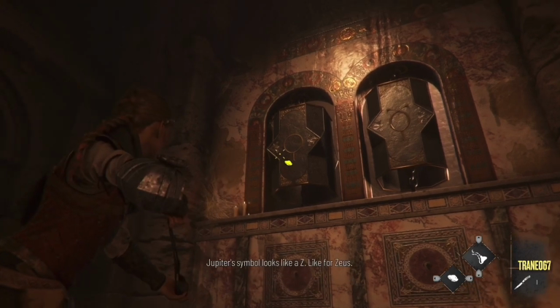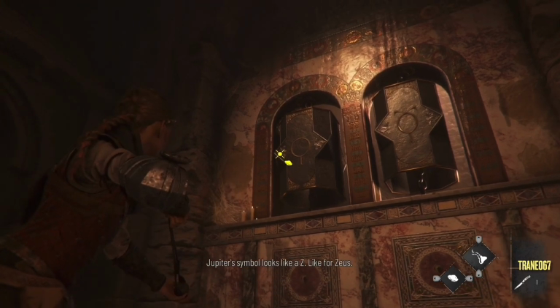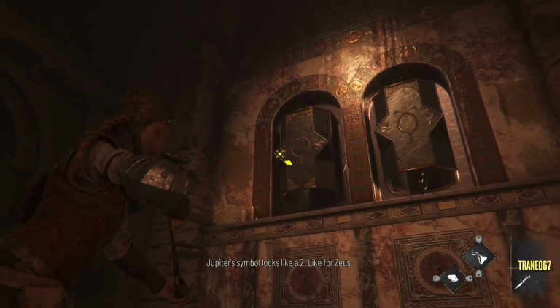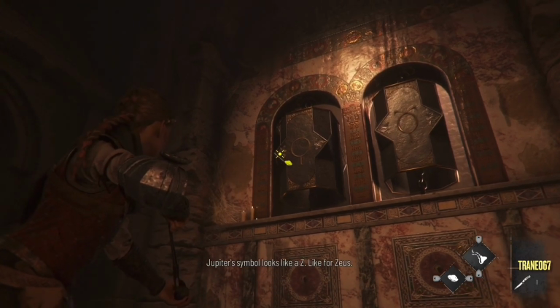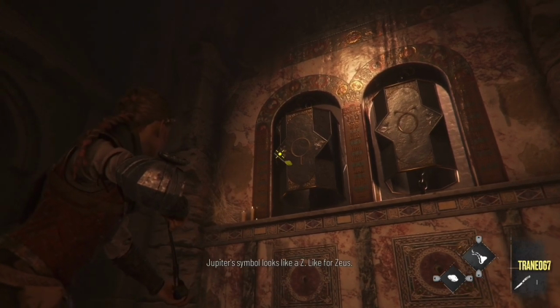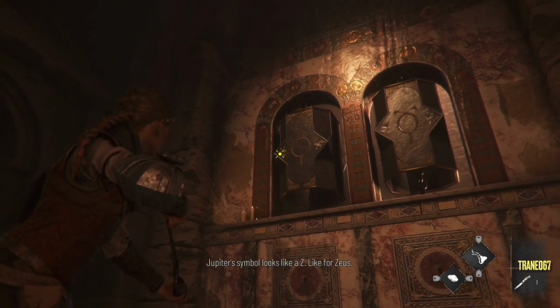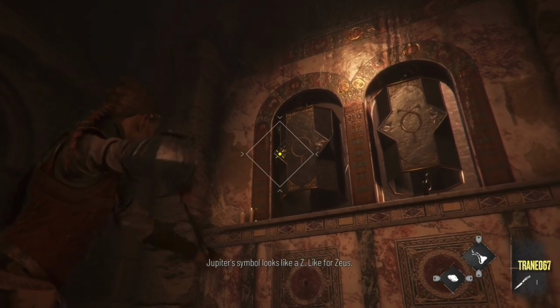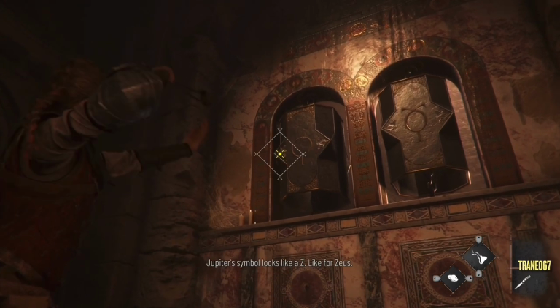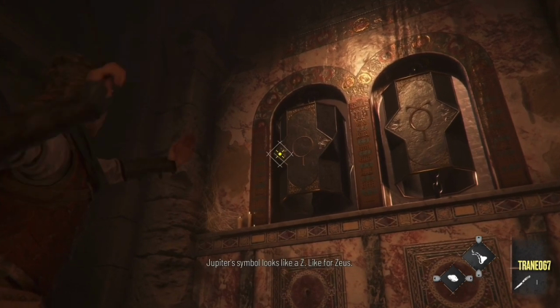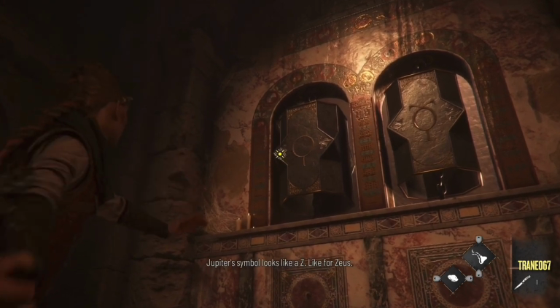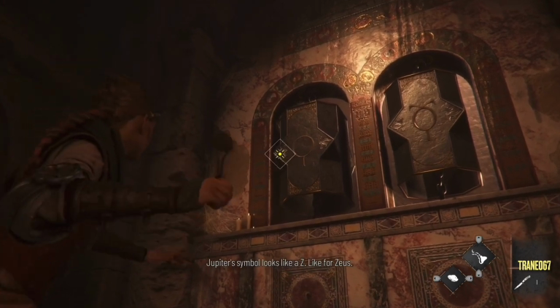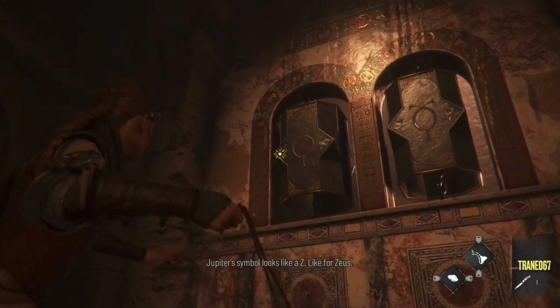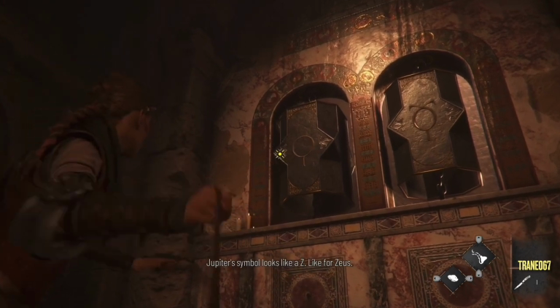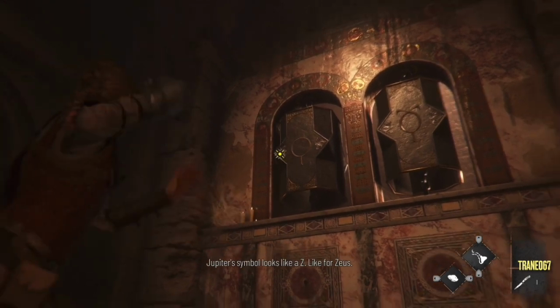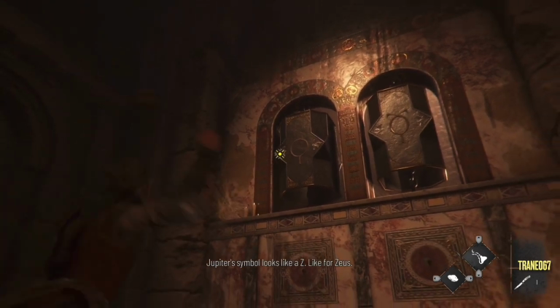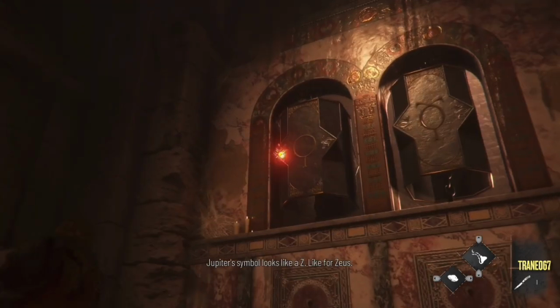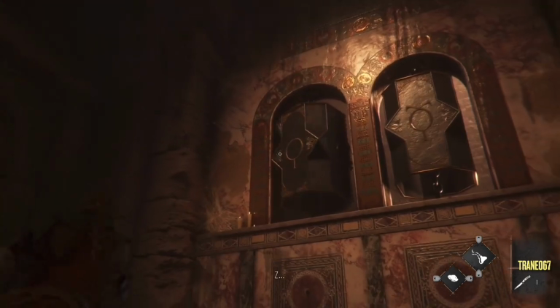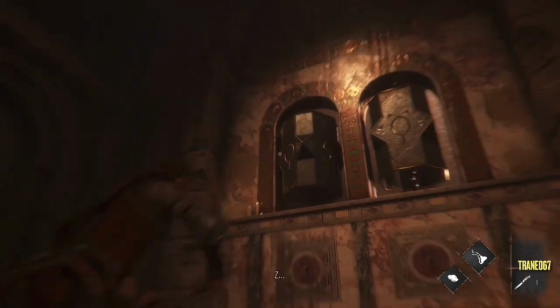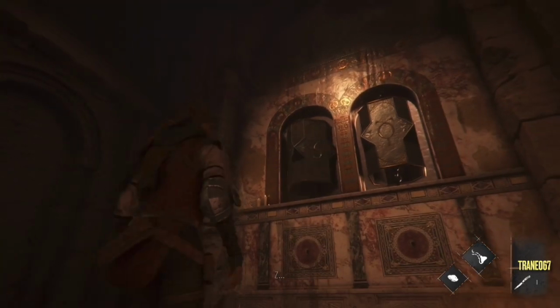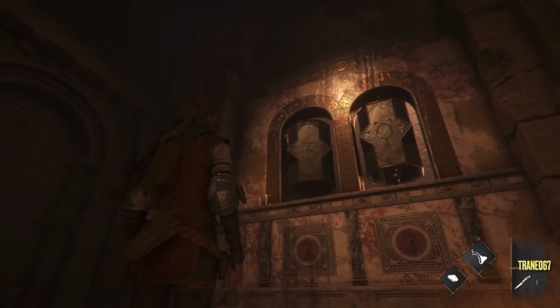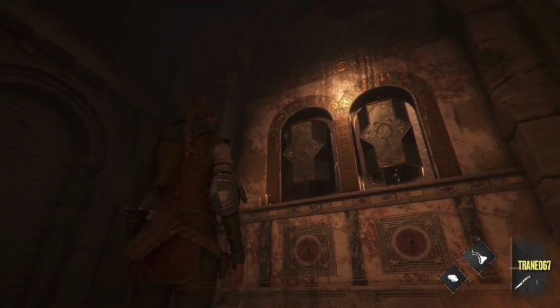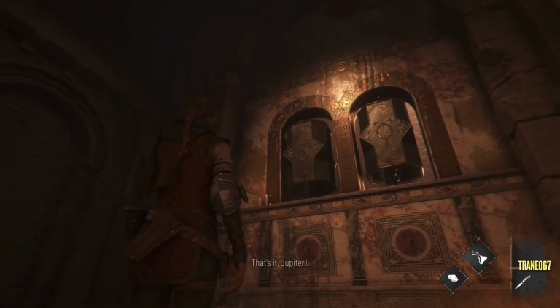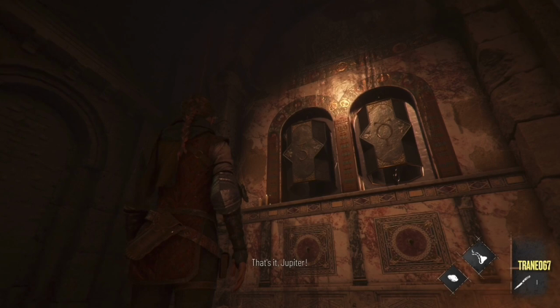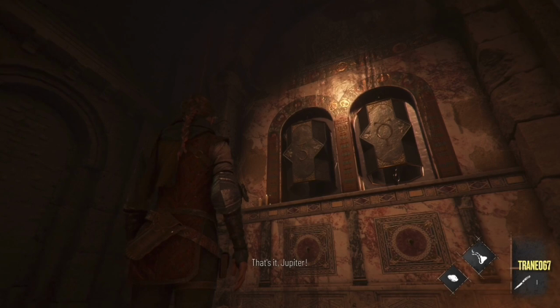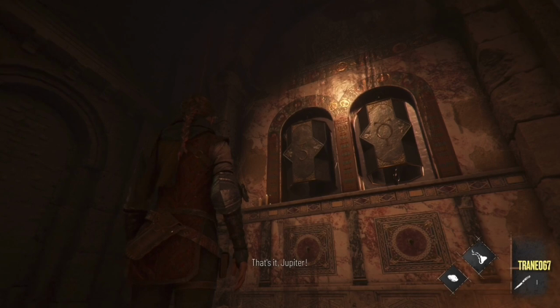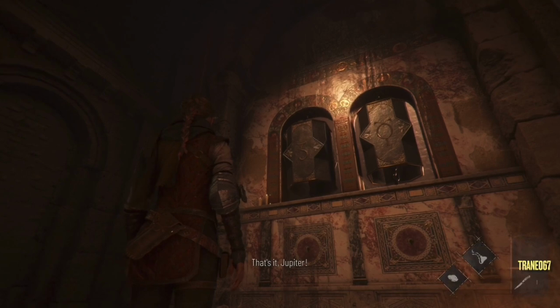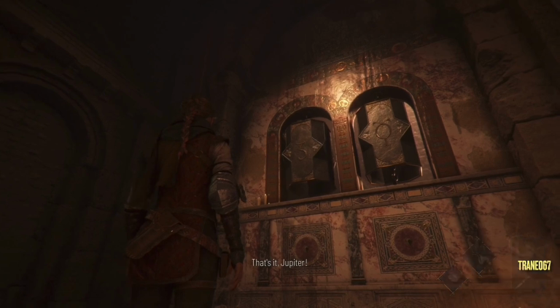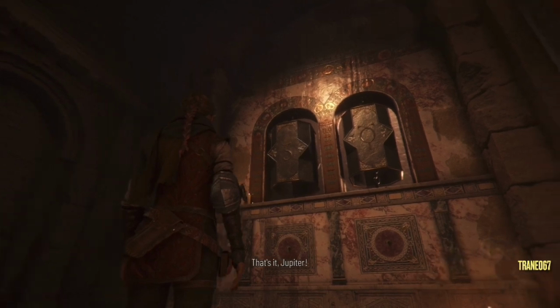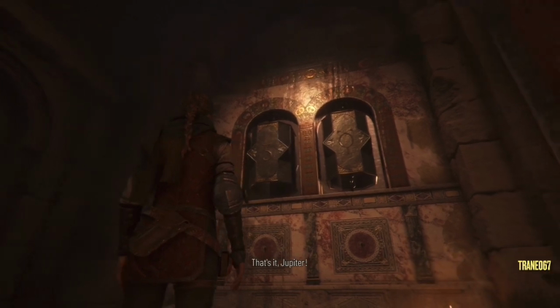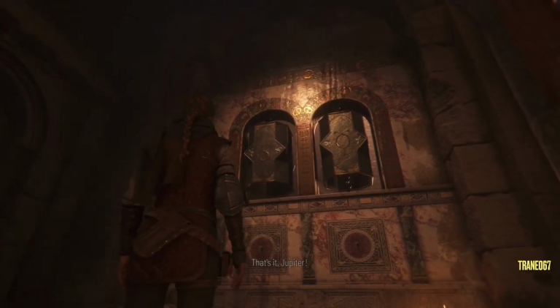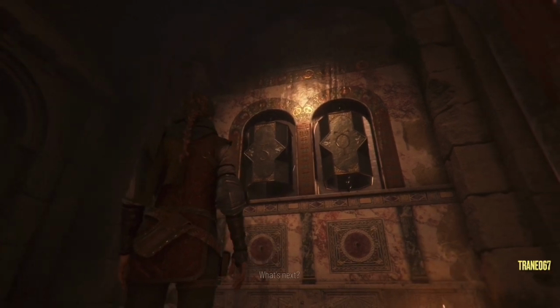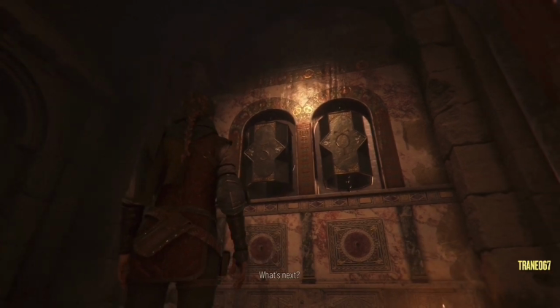Jupiter's symbol looks like a Z — like for Zeus, a Z. That's it. Jupiter.